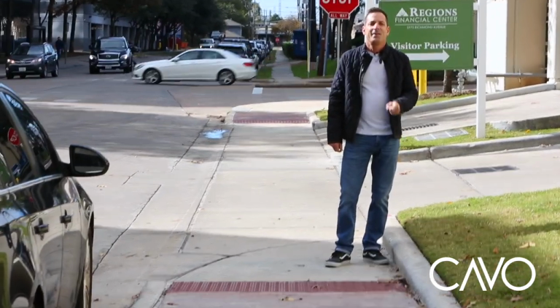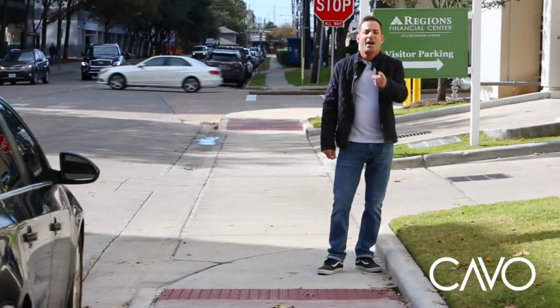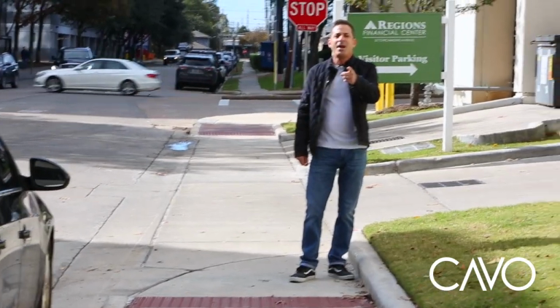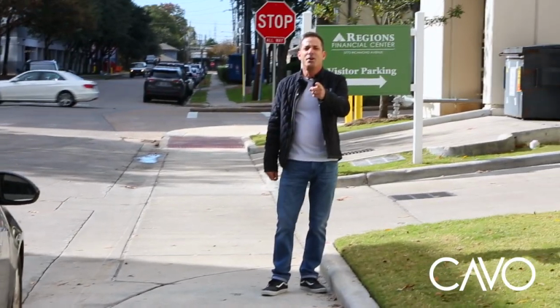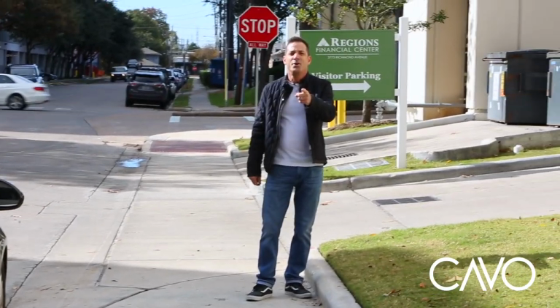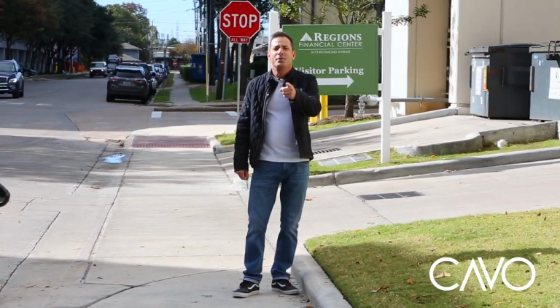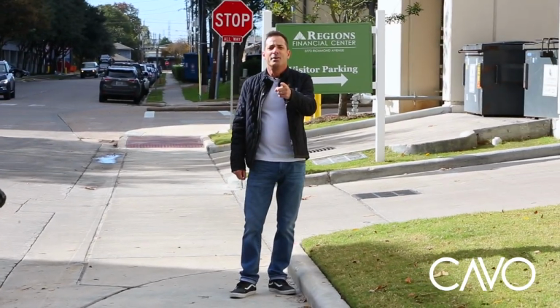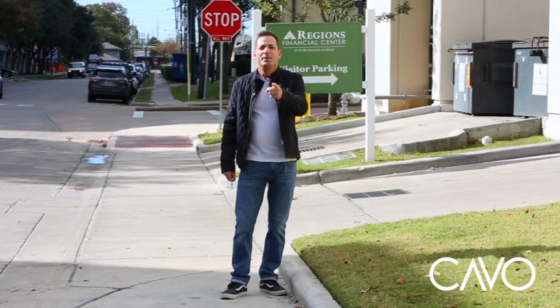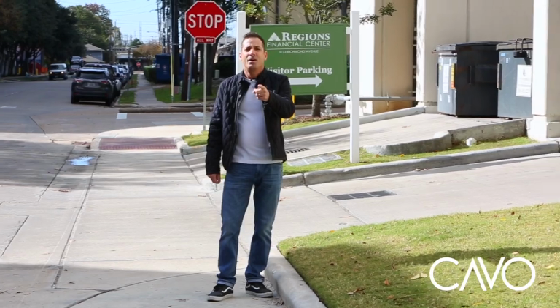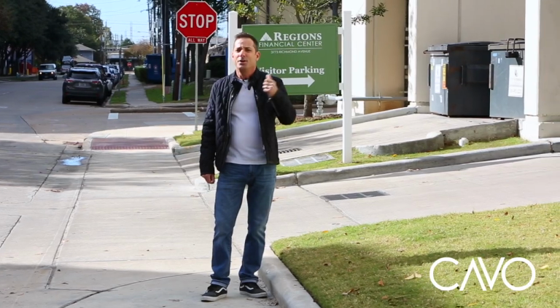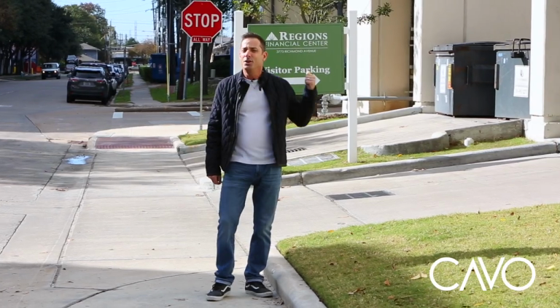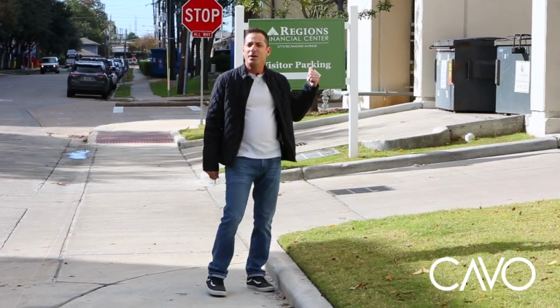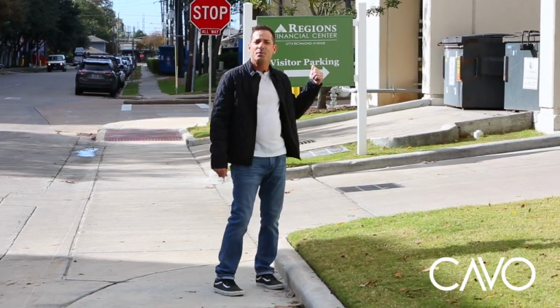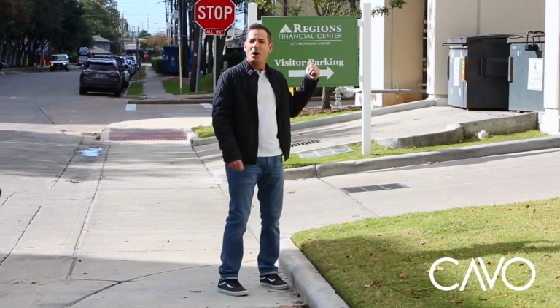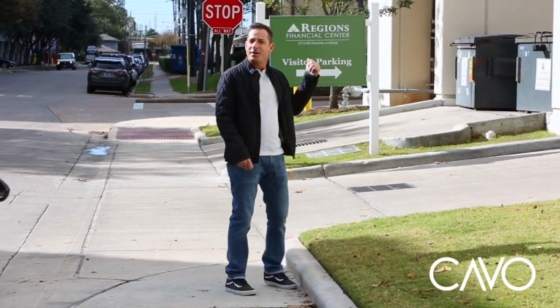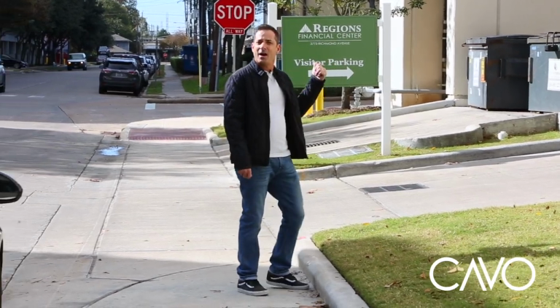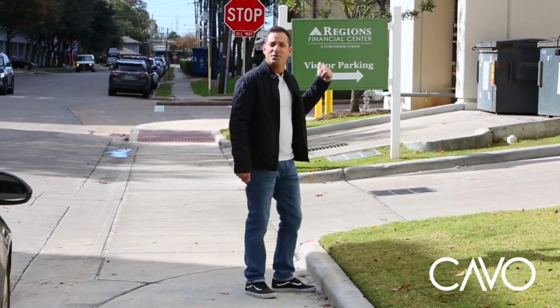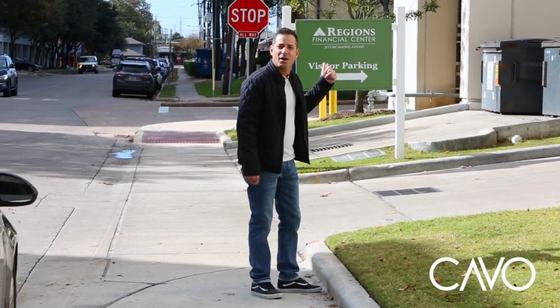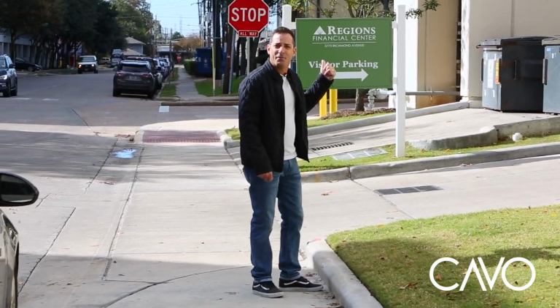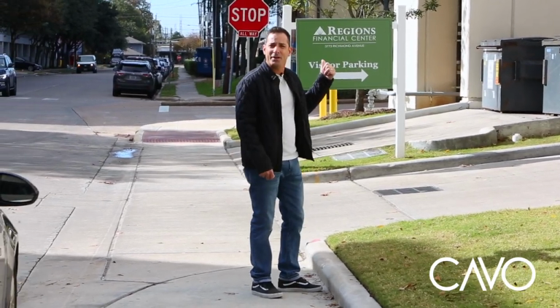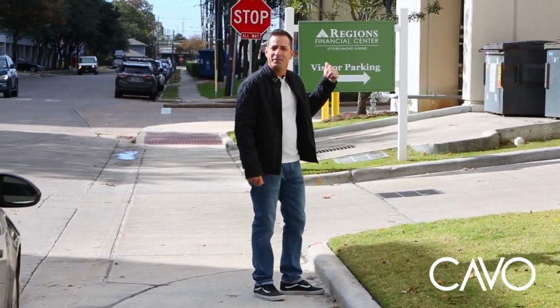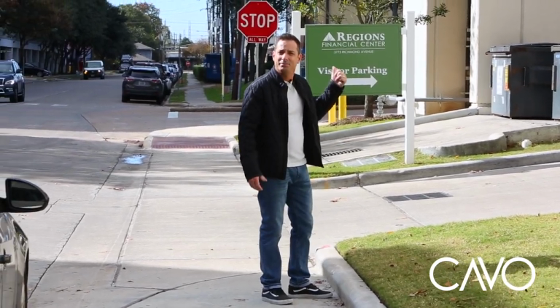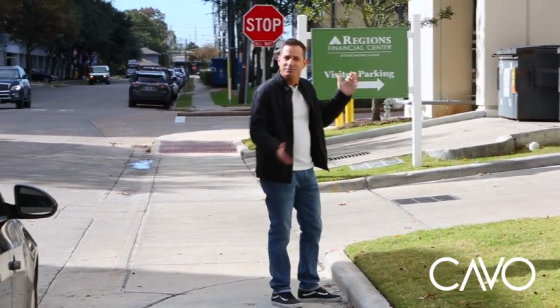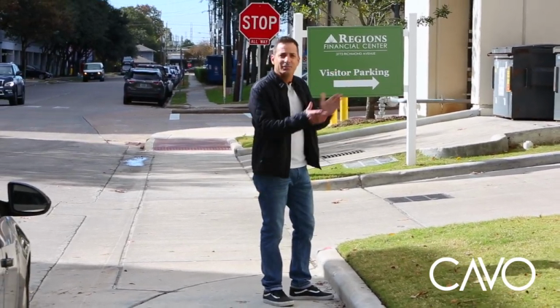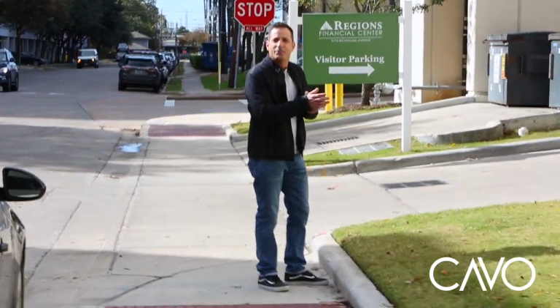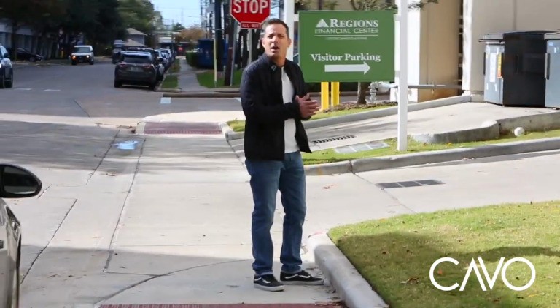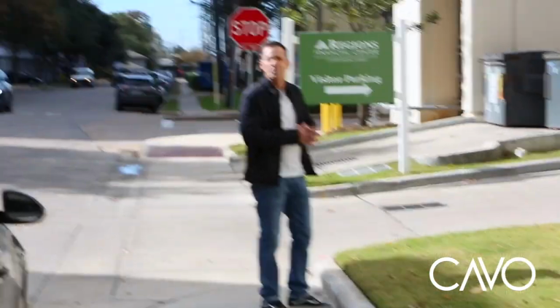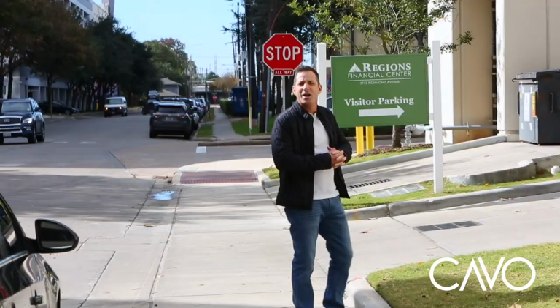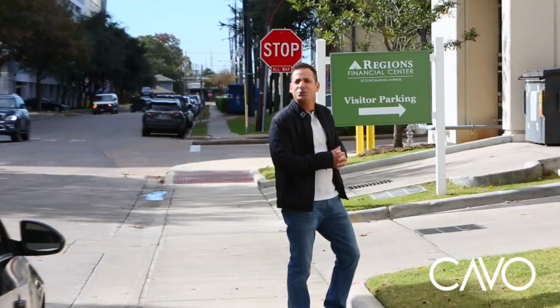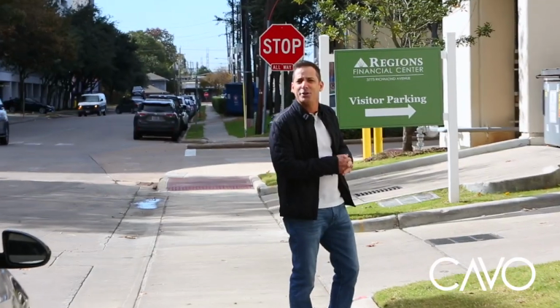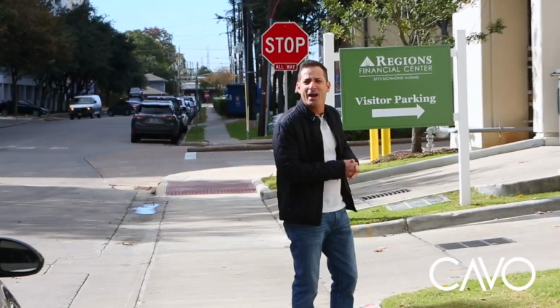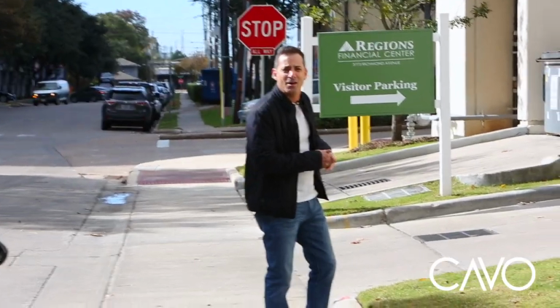Hey you! Are you looking to park at CAVO Coffee? Follow me, I'll show you how.